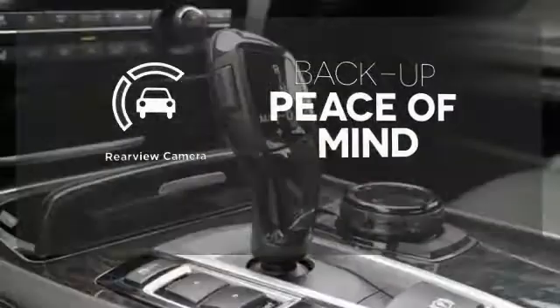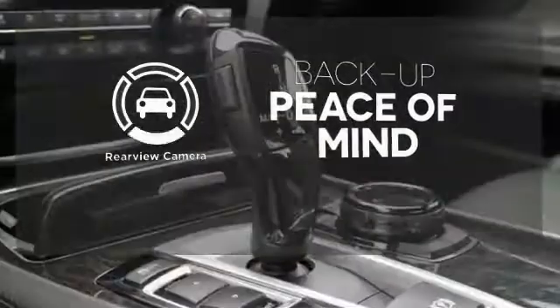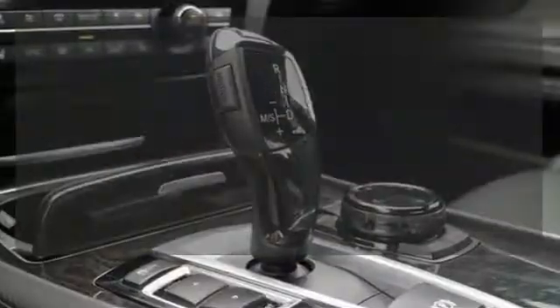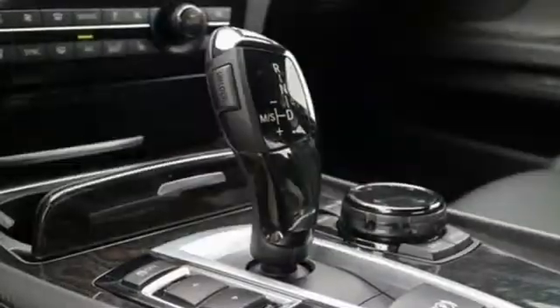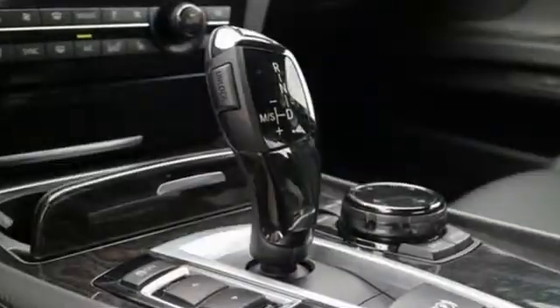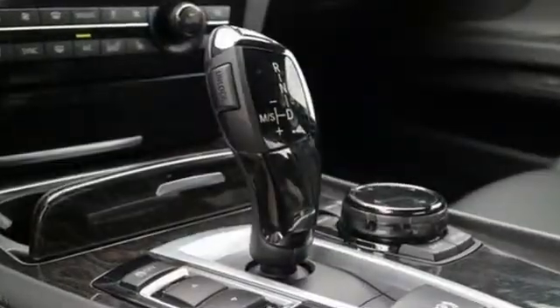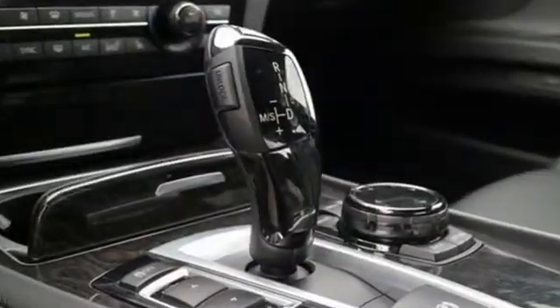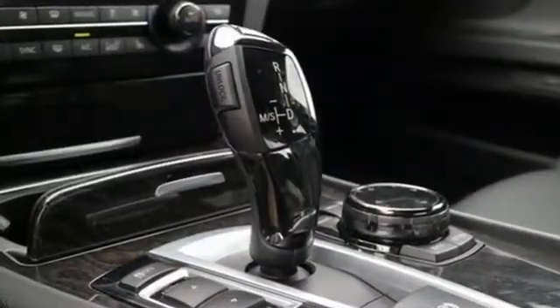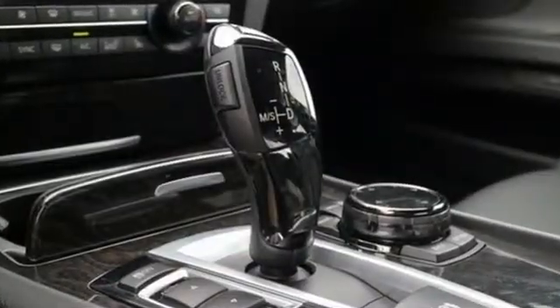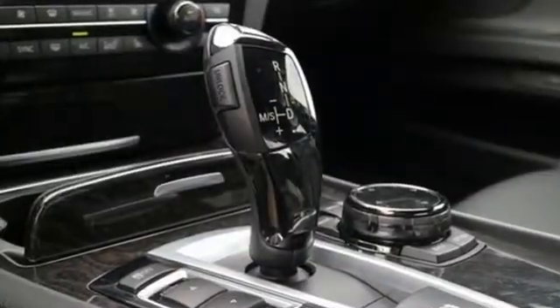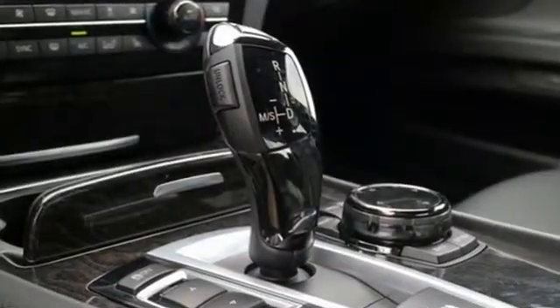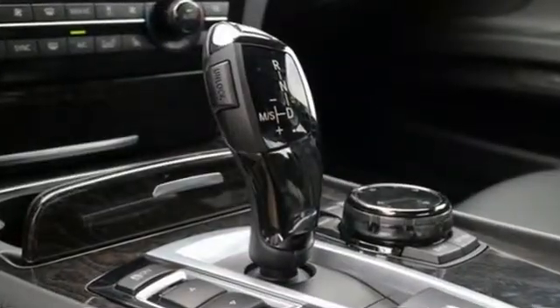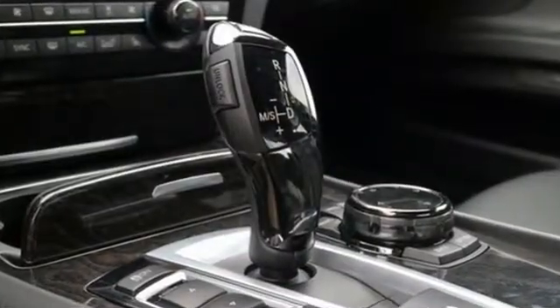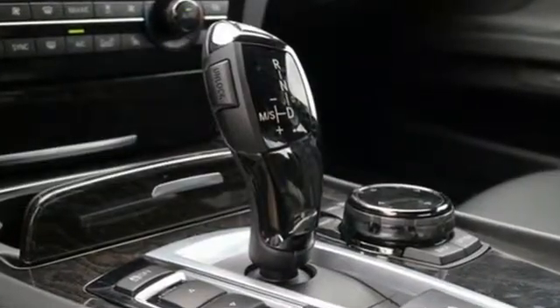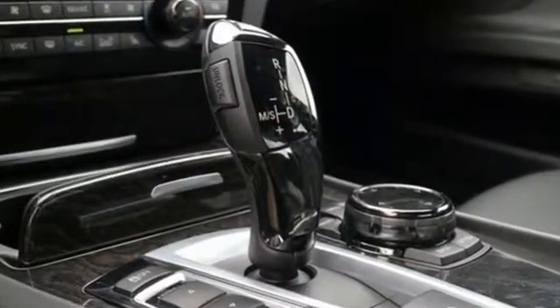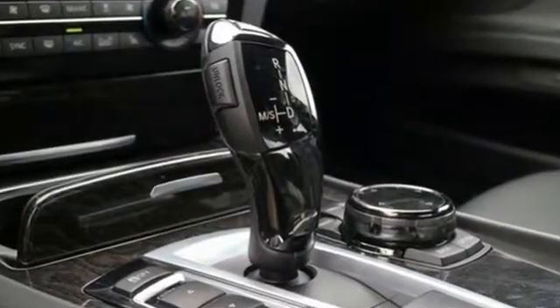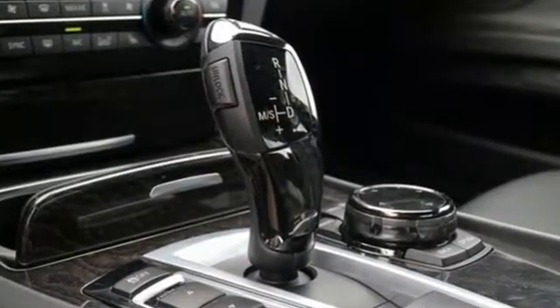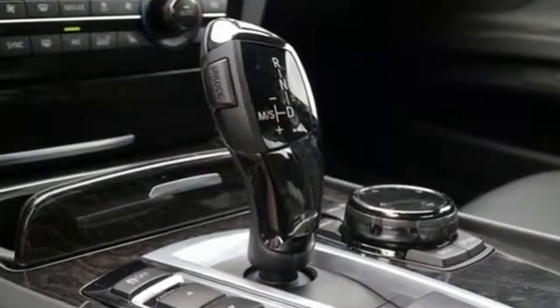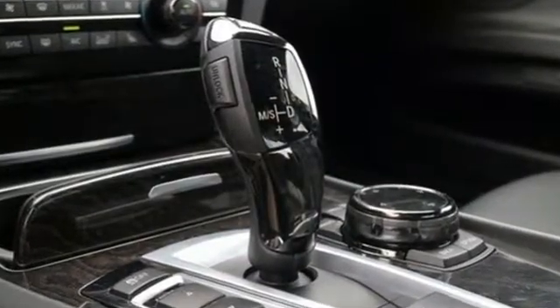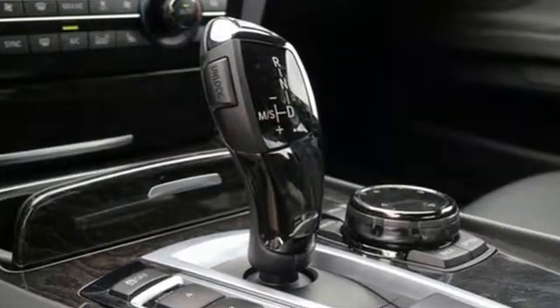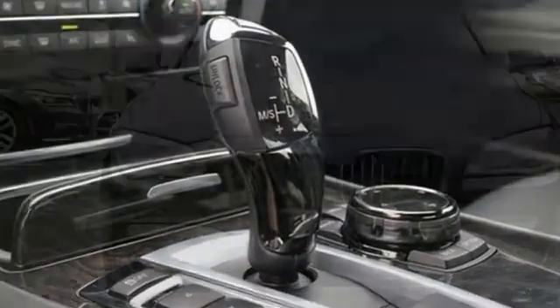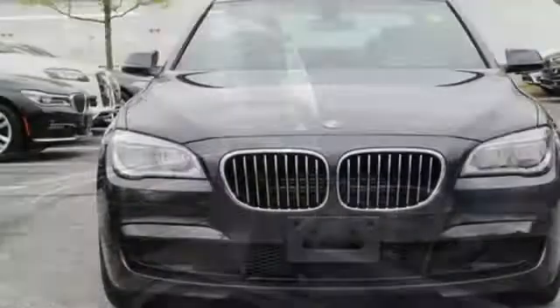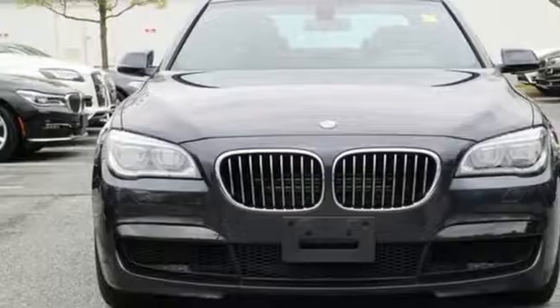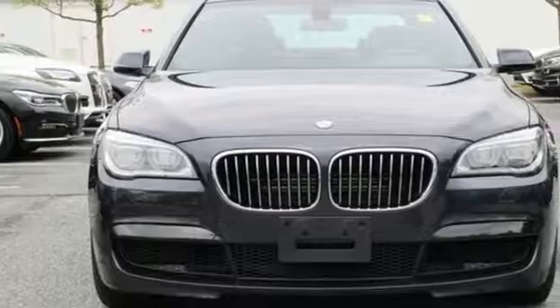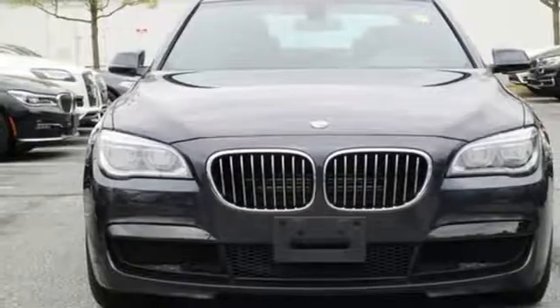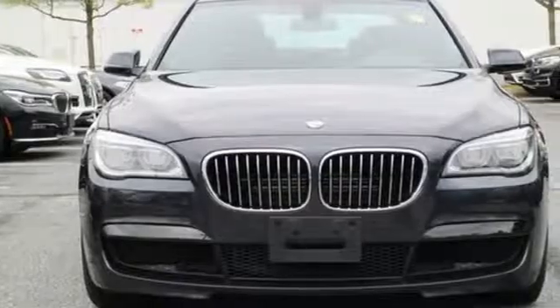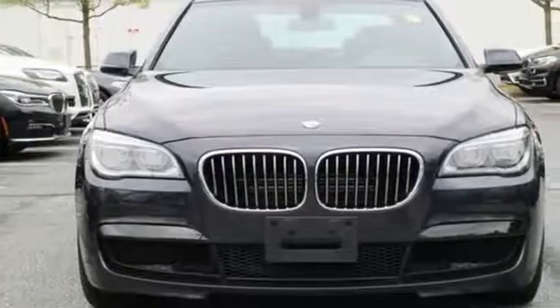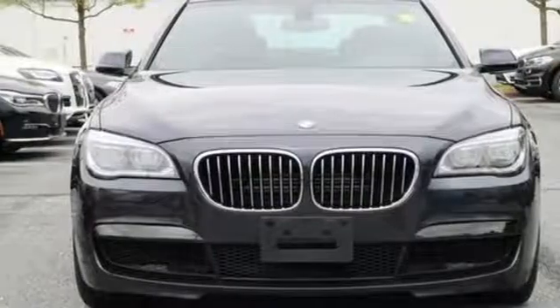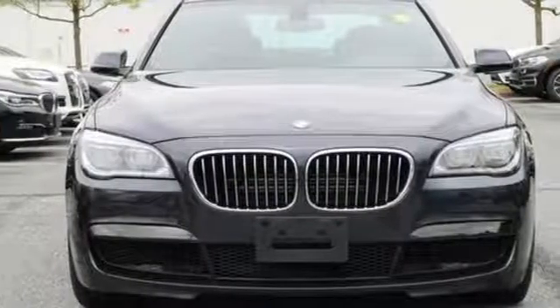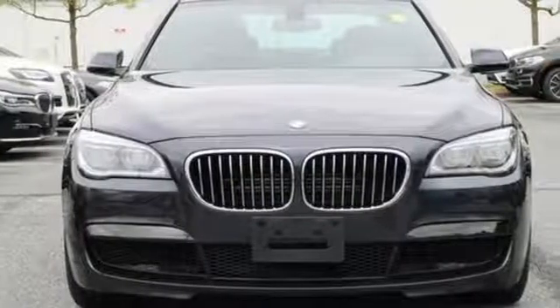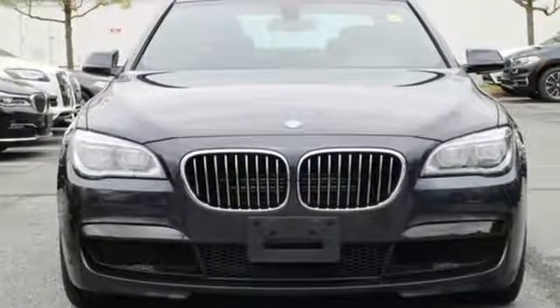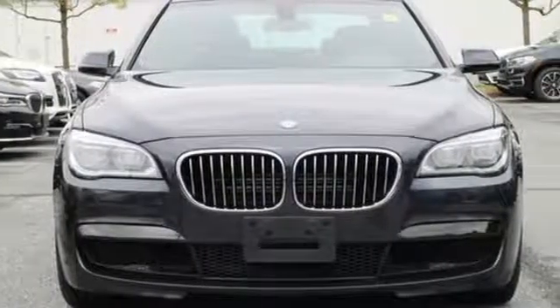Its athletic handling dynamics set it apart from others in its class. Come in for a test drive today.